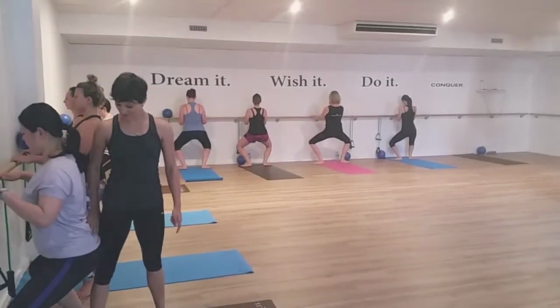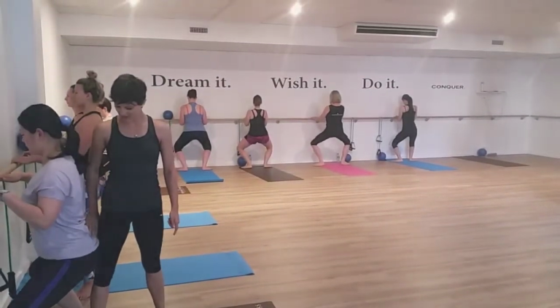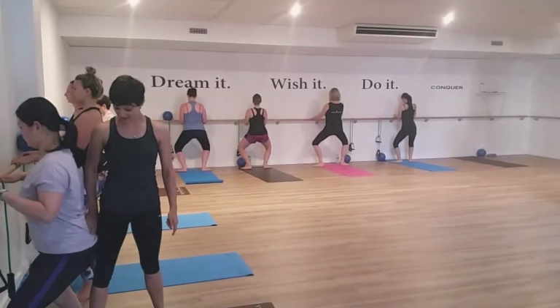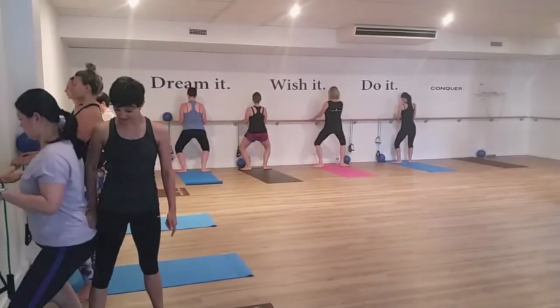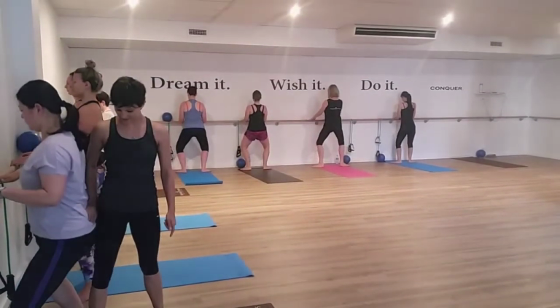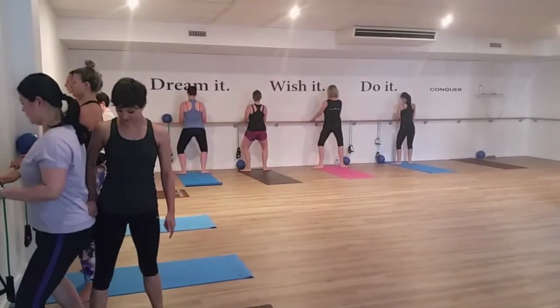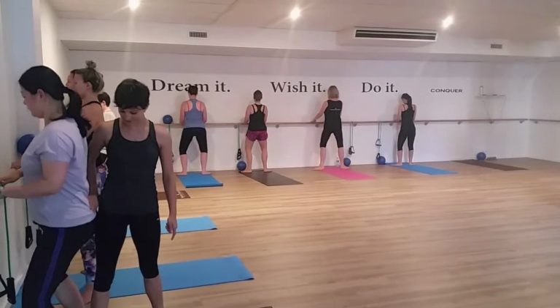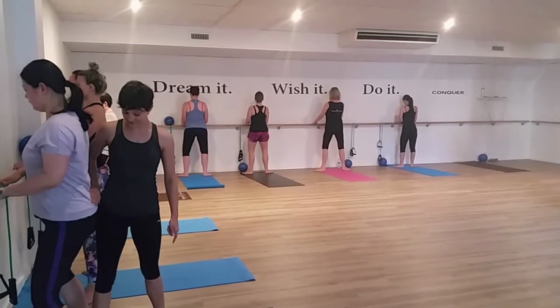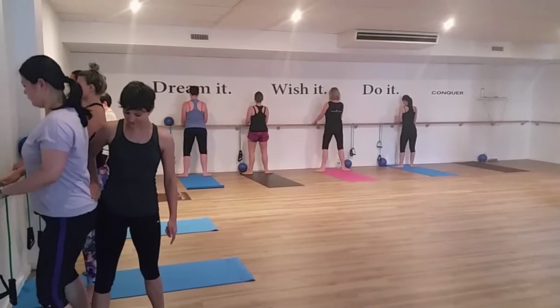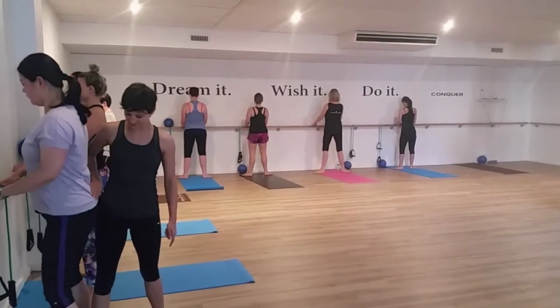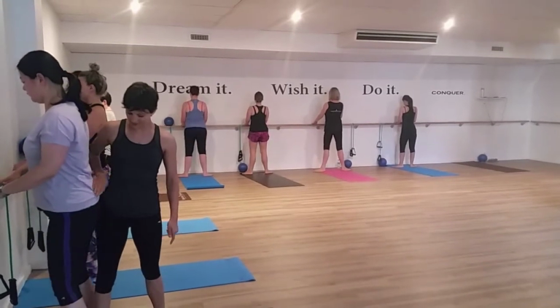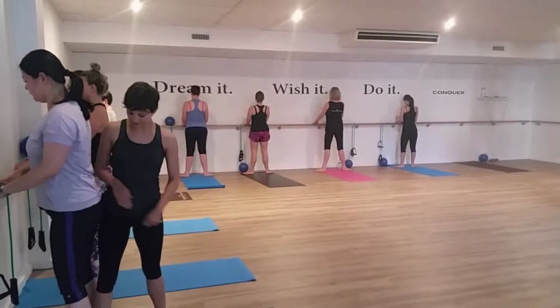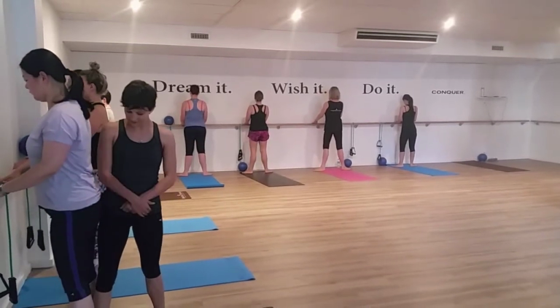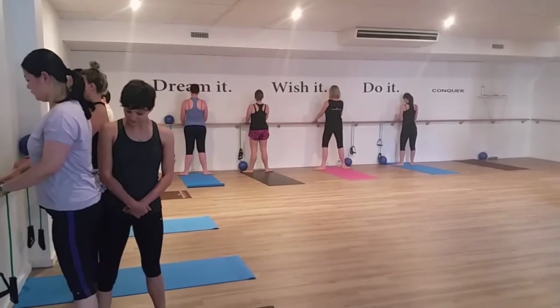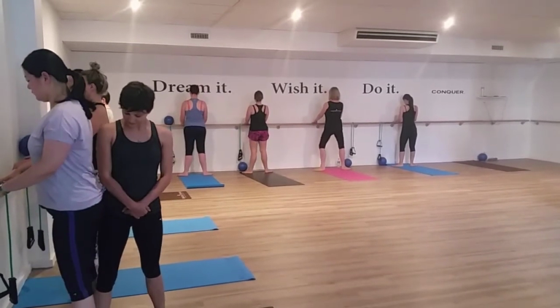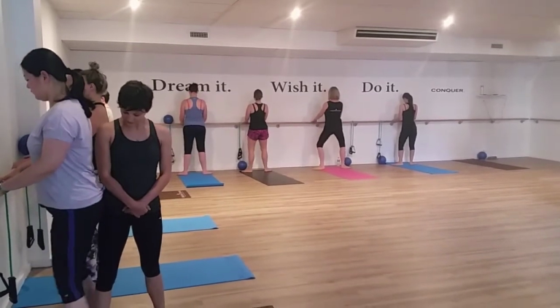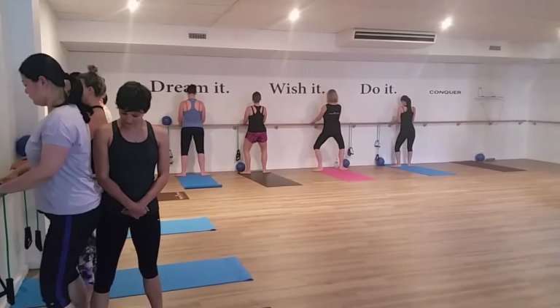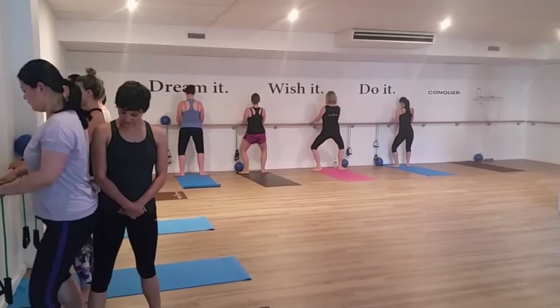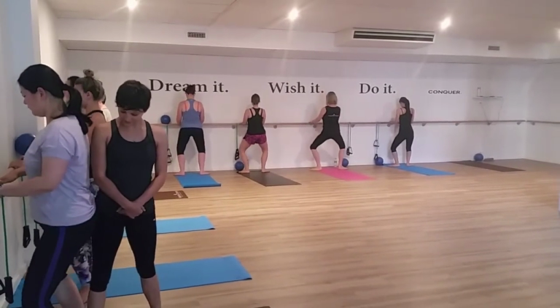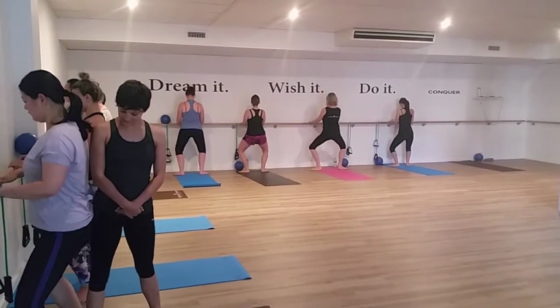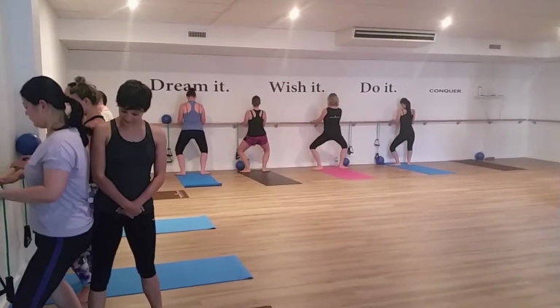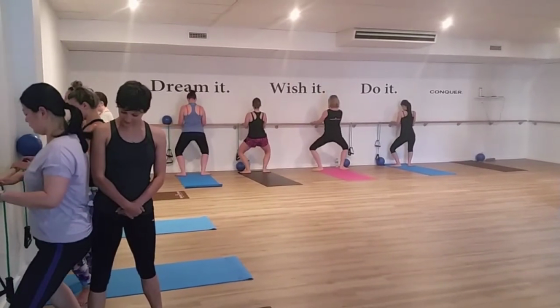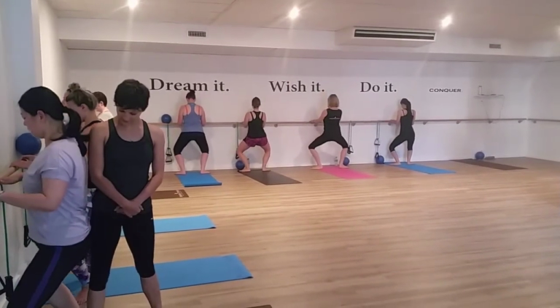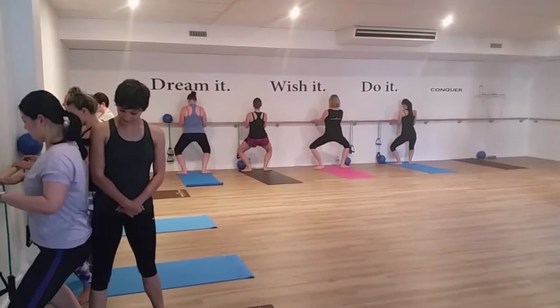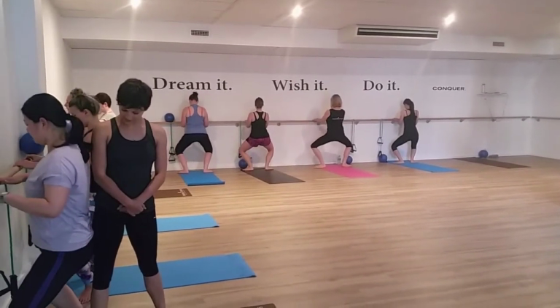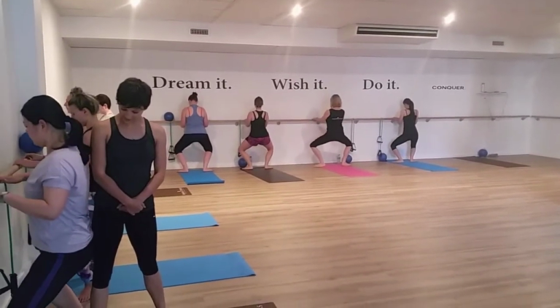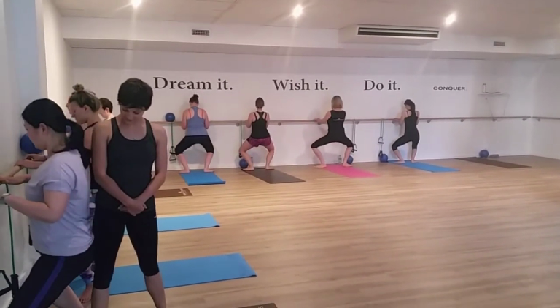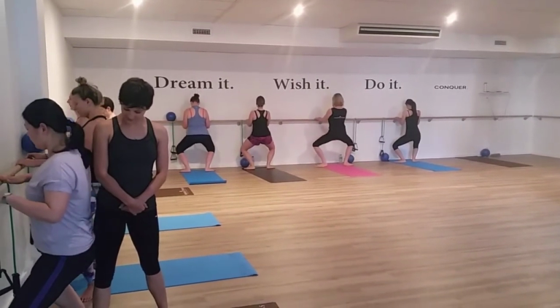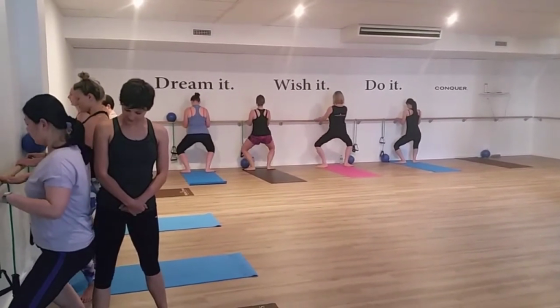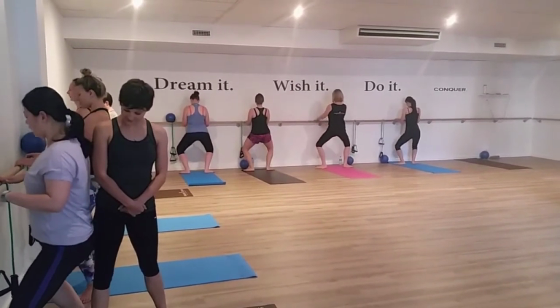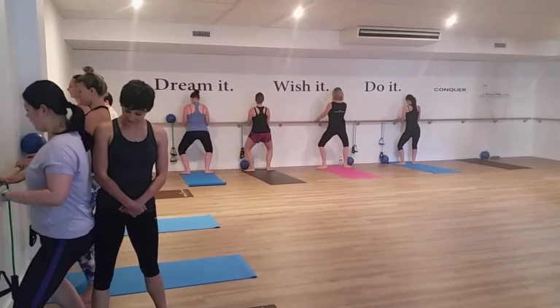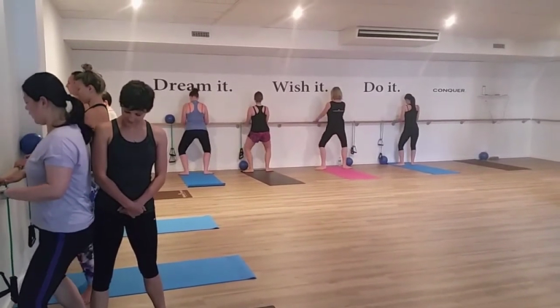Keep your heels on the floor. One, two, three, four — squeeze up.